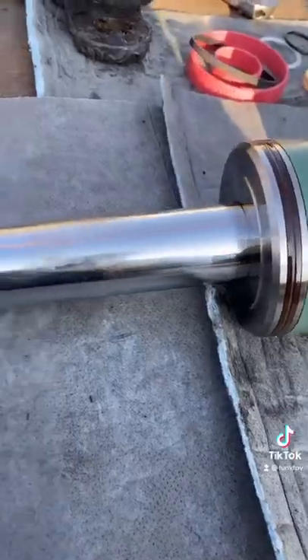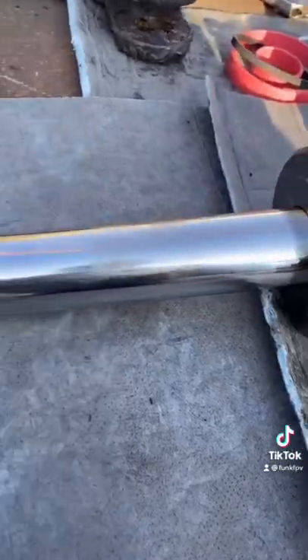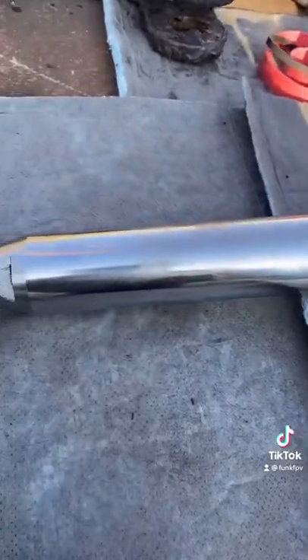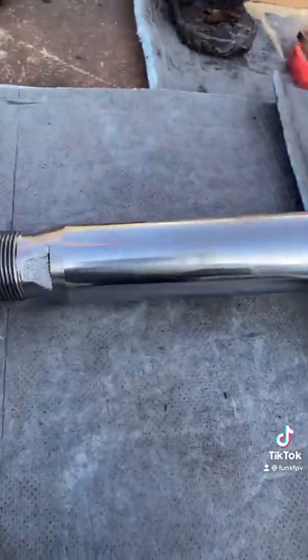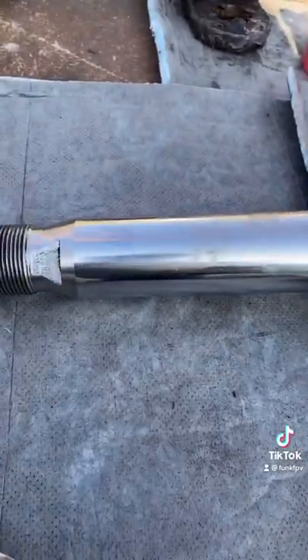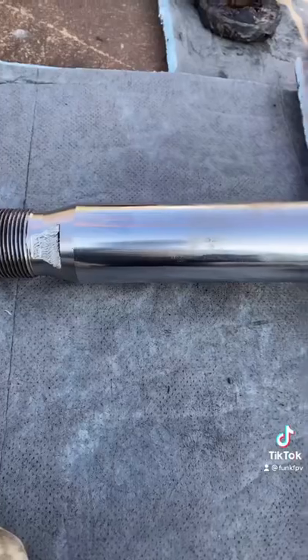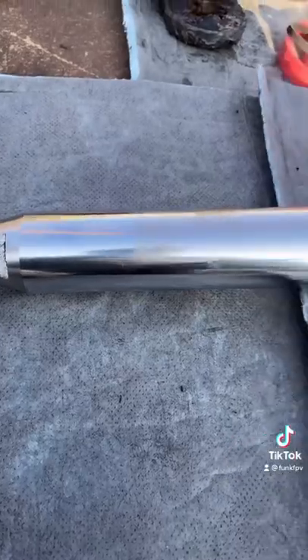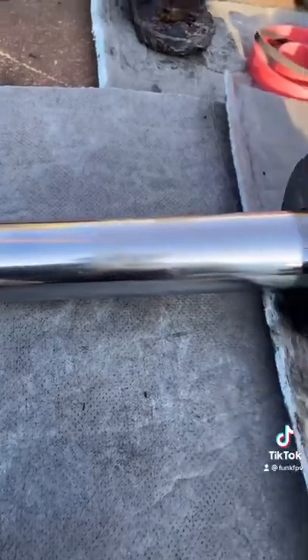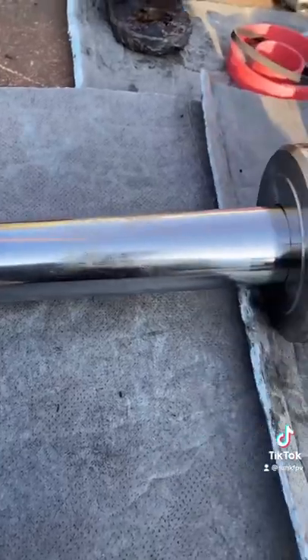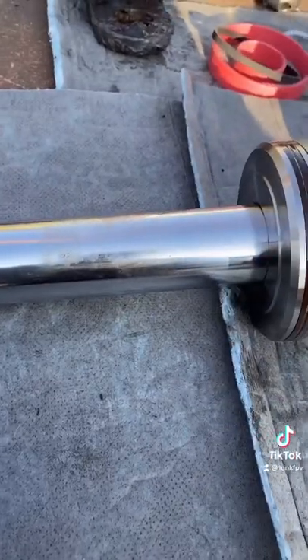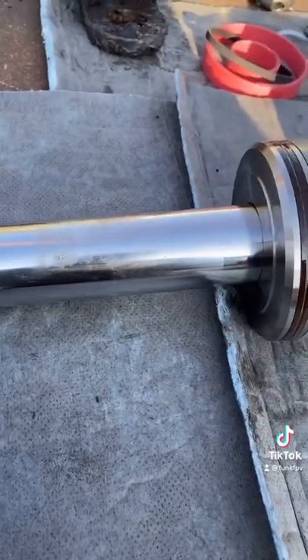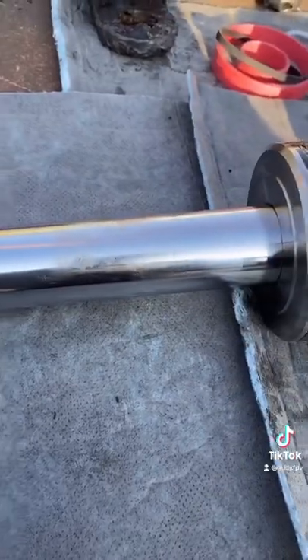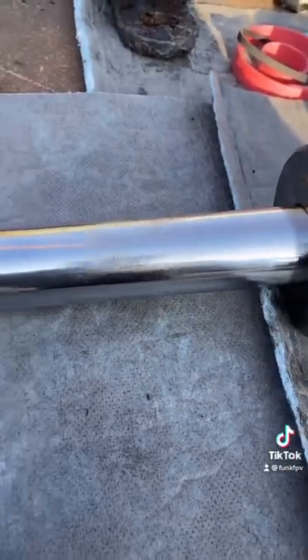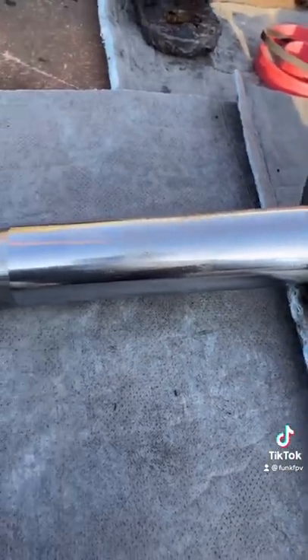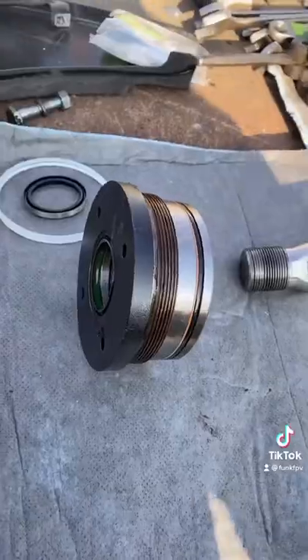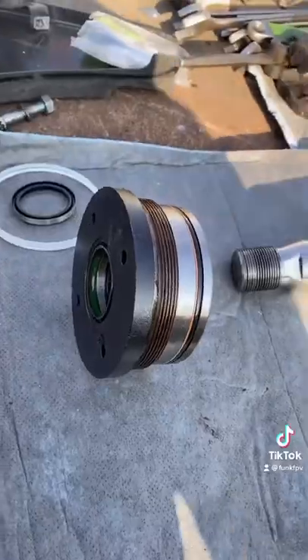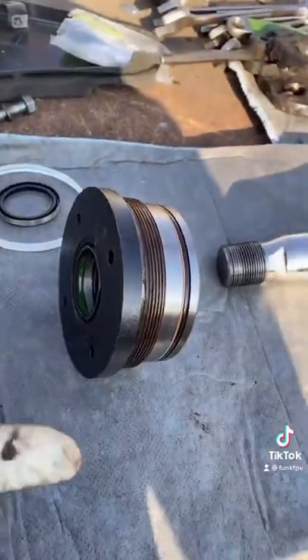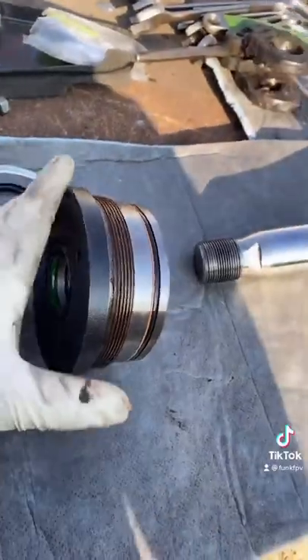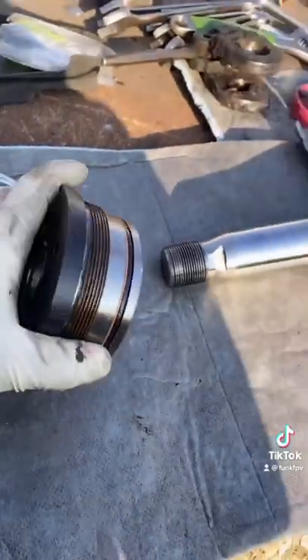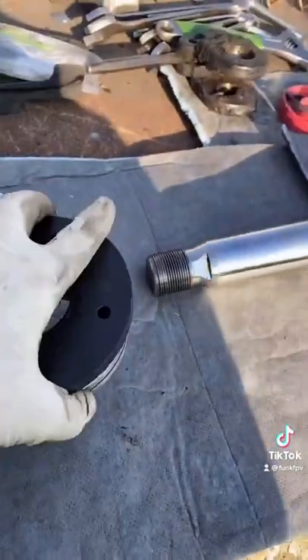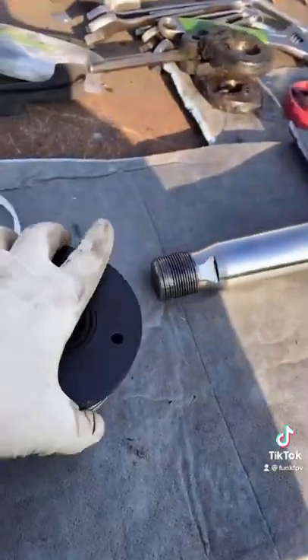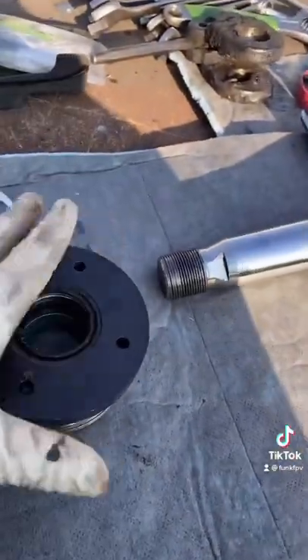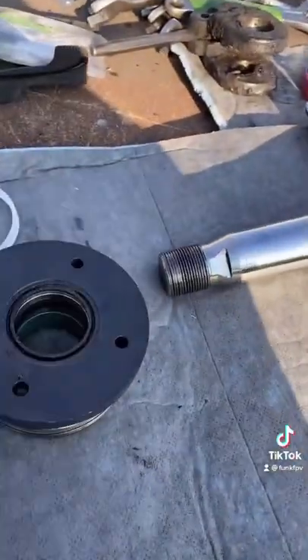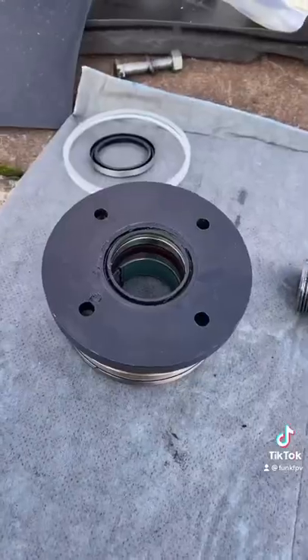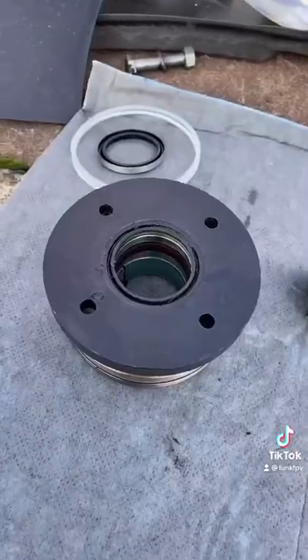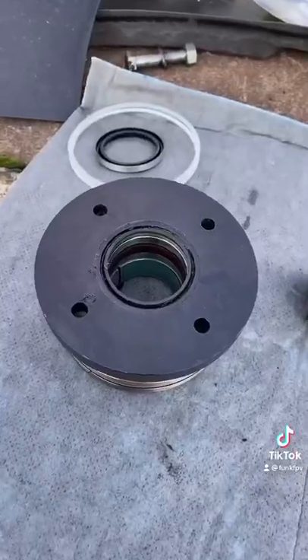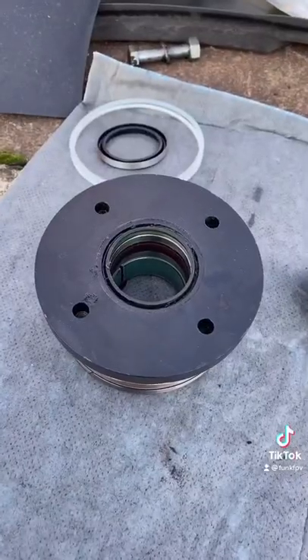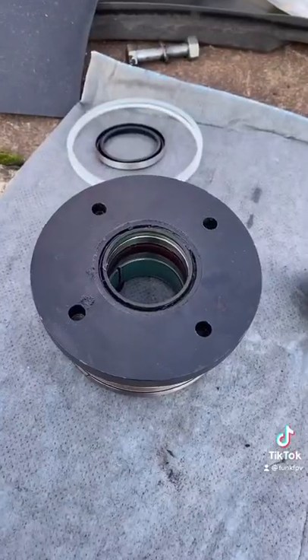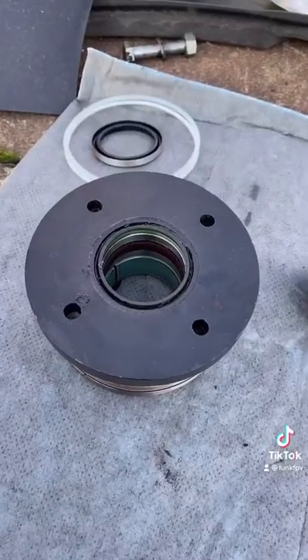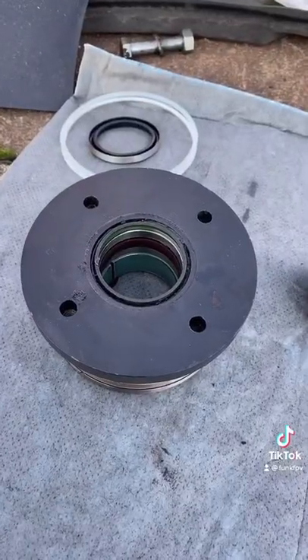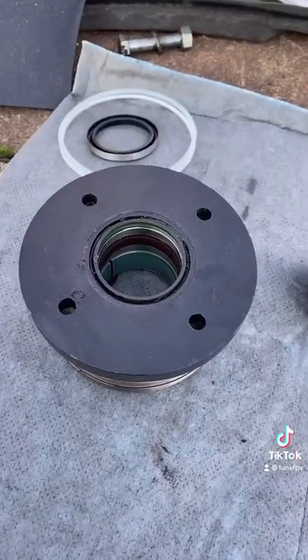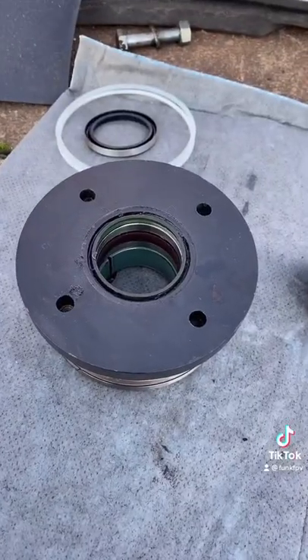That's the rod — basically the shiny part you see. And this is the gland, basically the lid for the whole system.